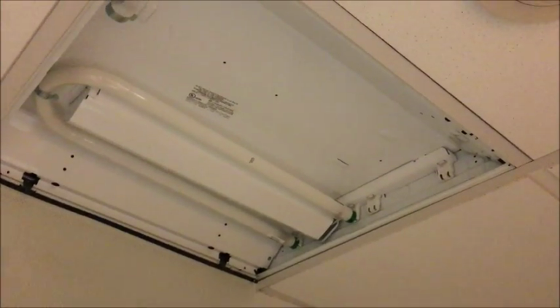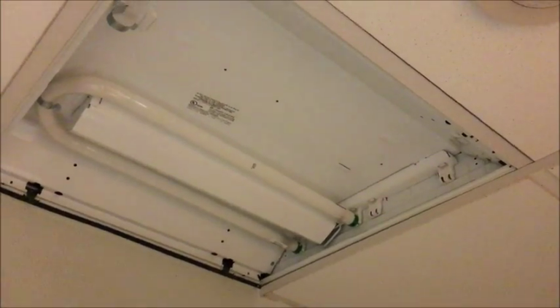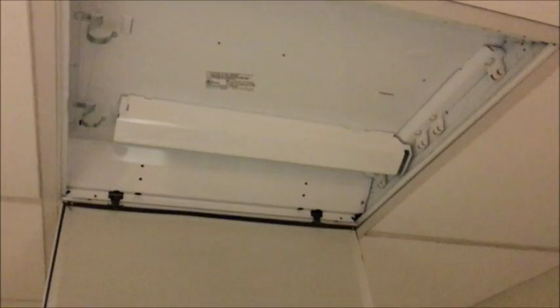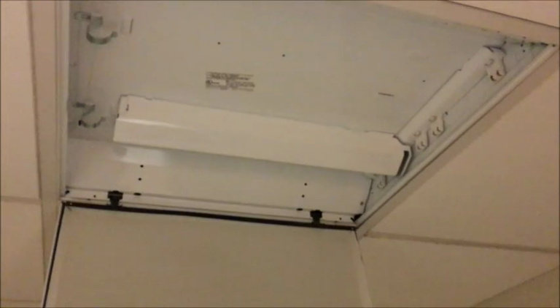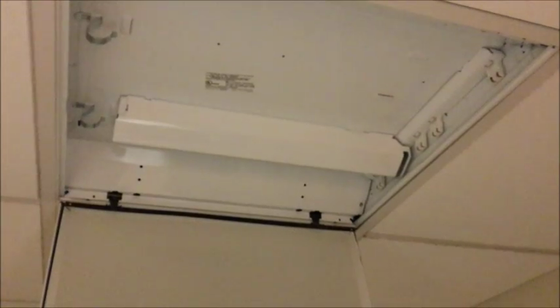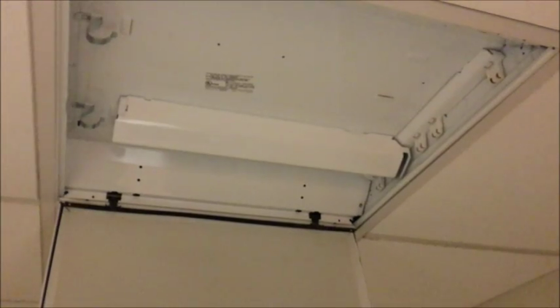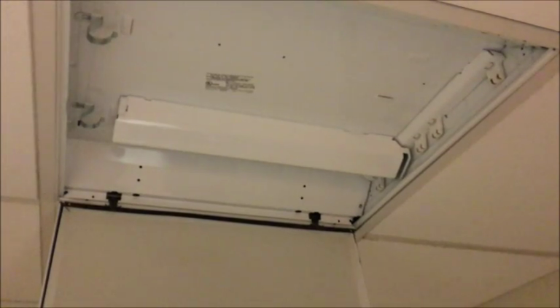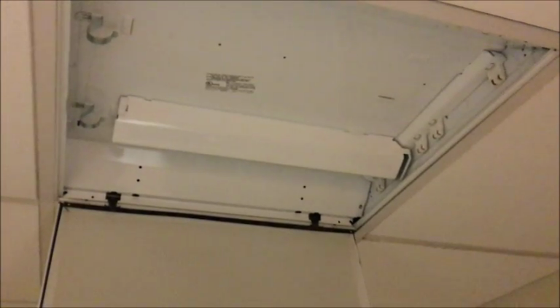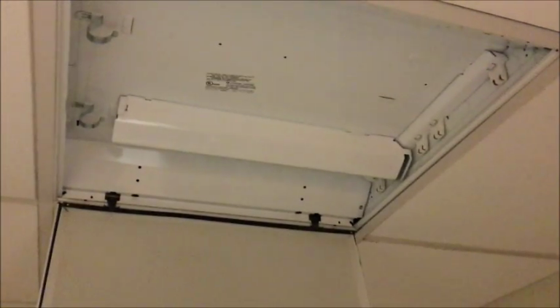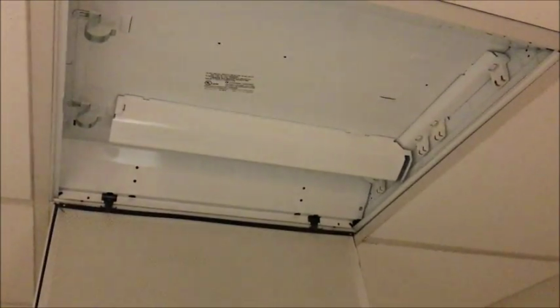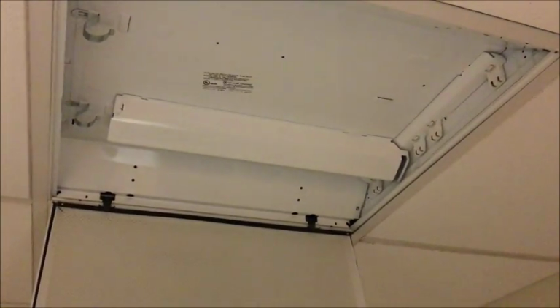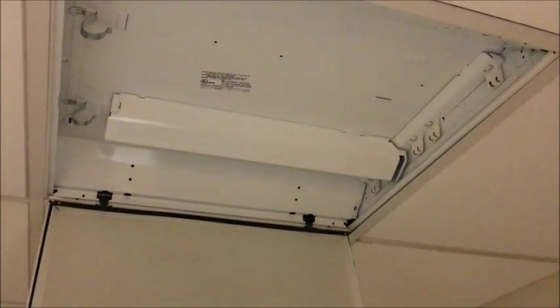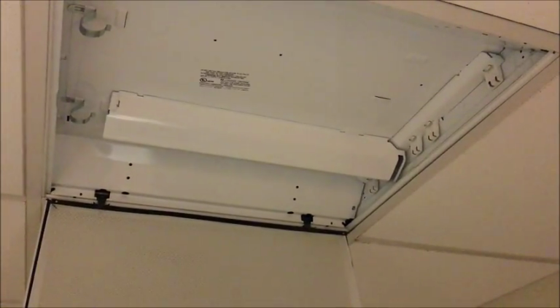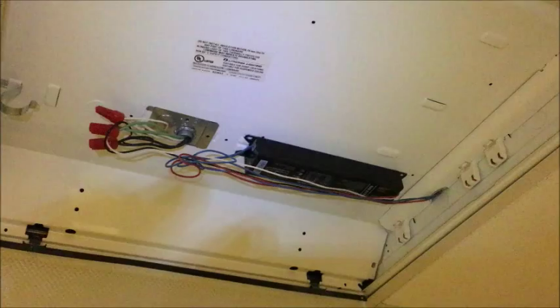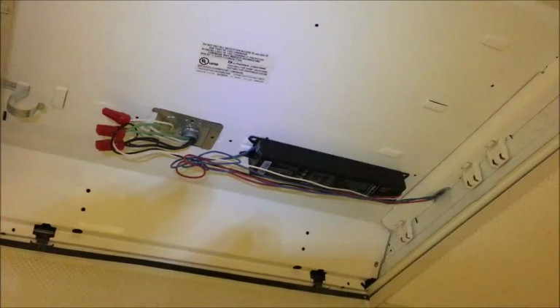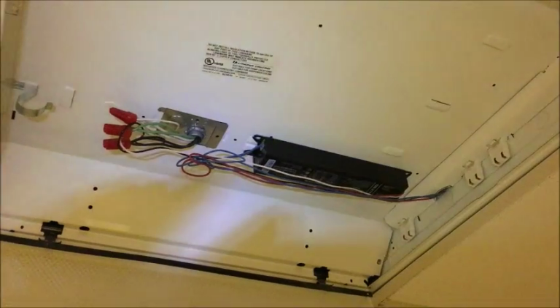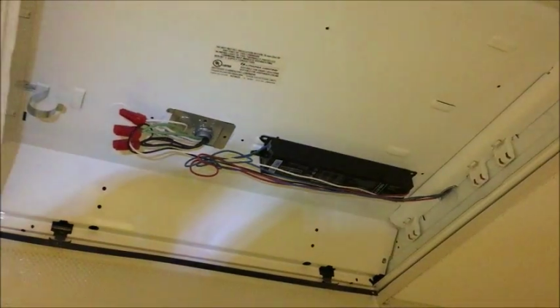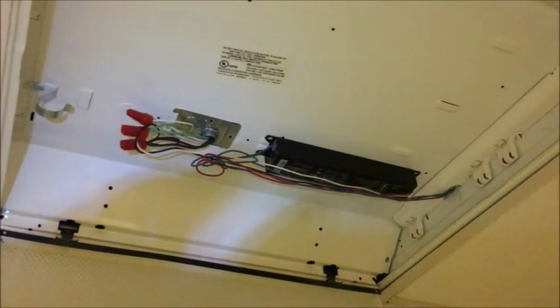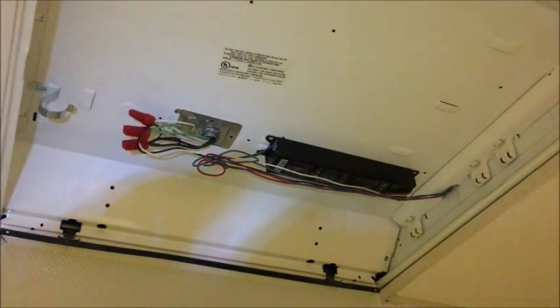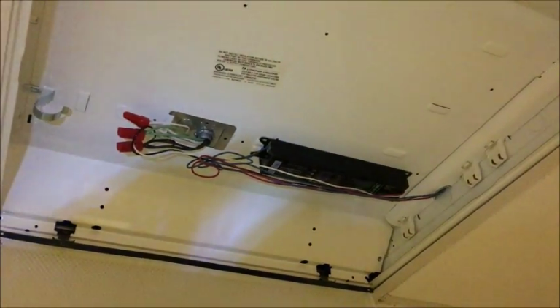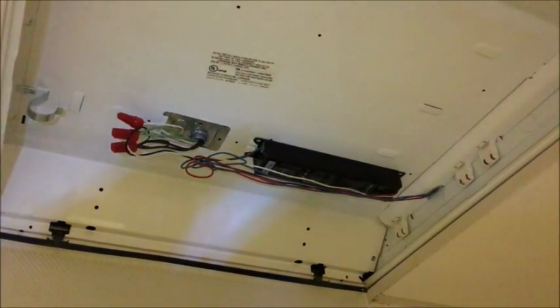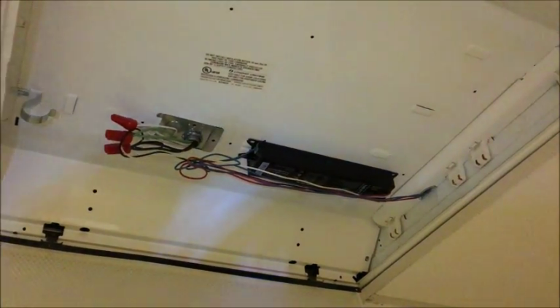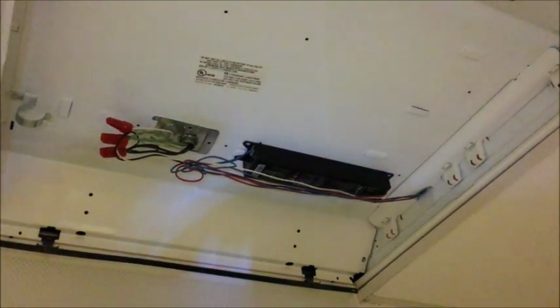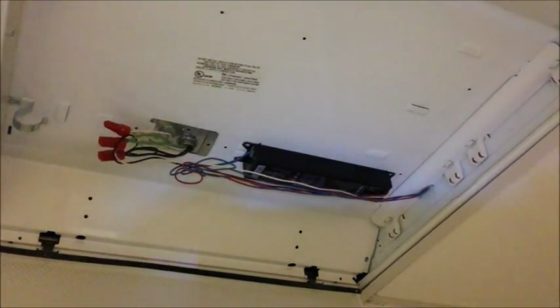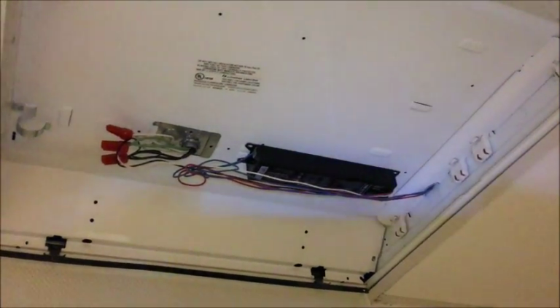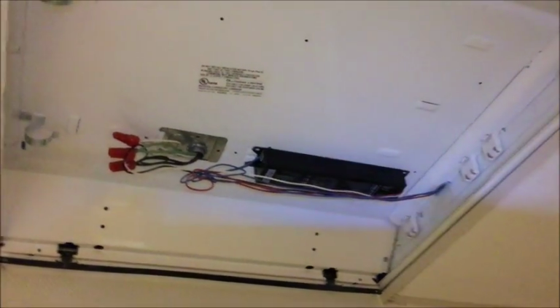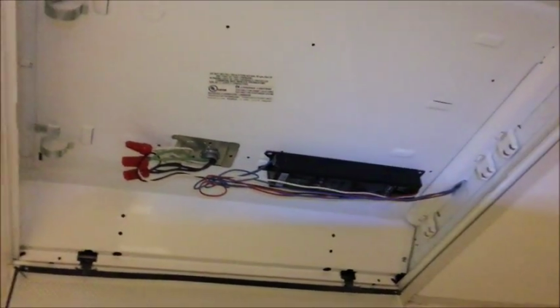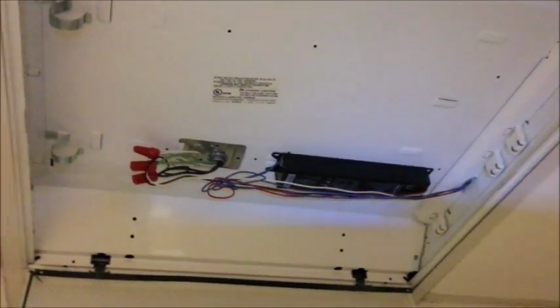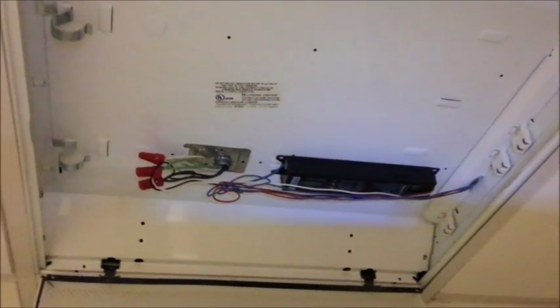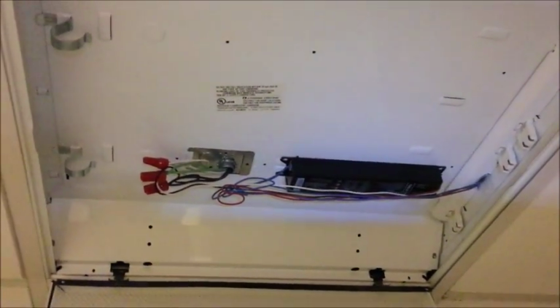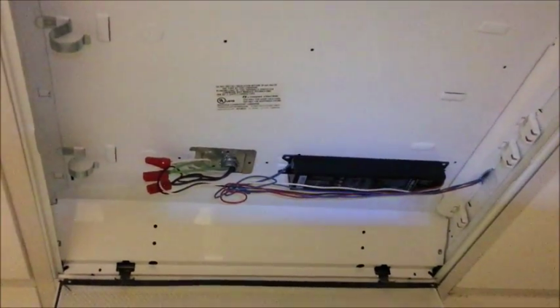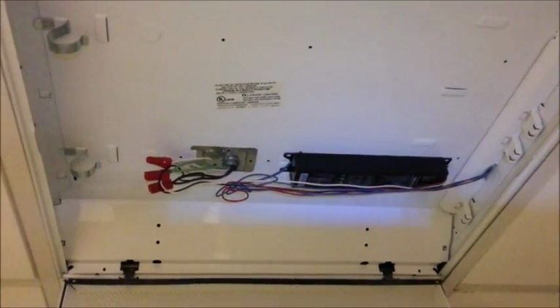Remove the ballast cover, unscrew the ballast and pull out to separate the wires.